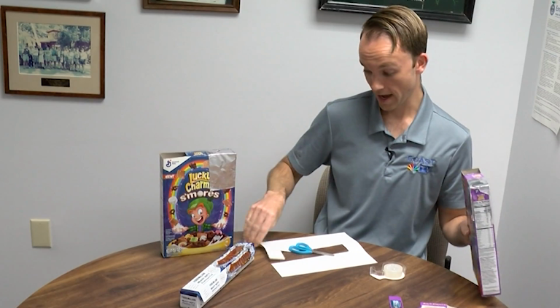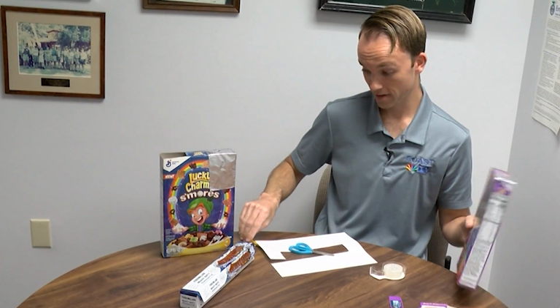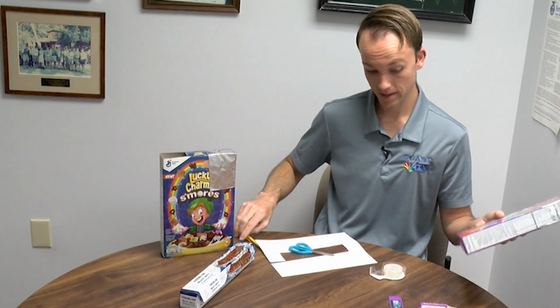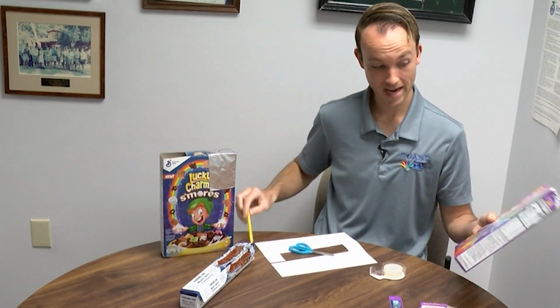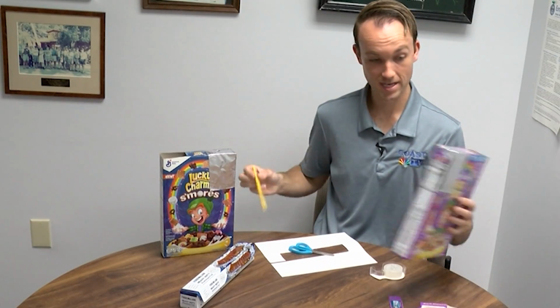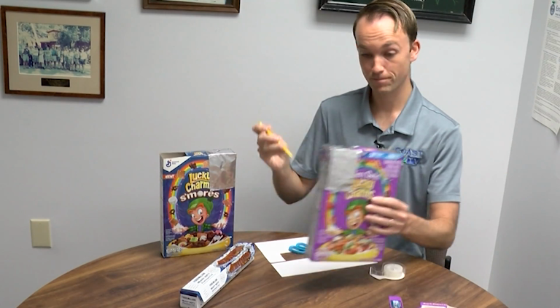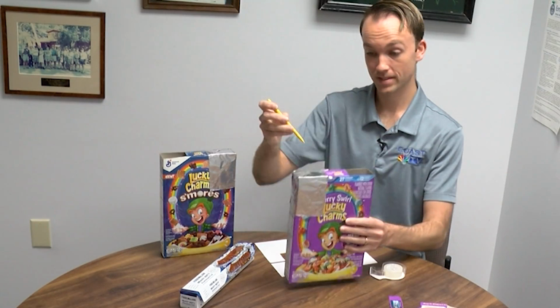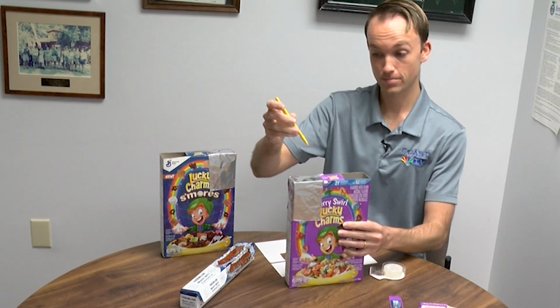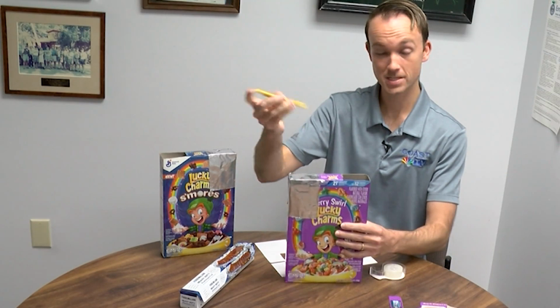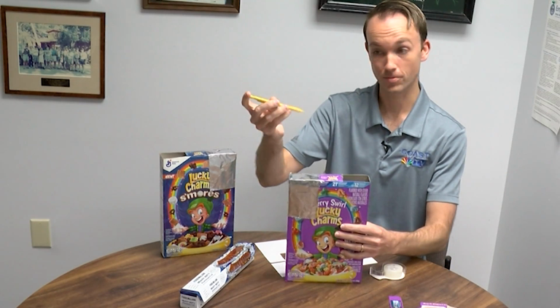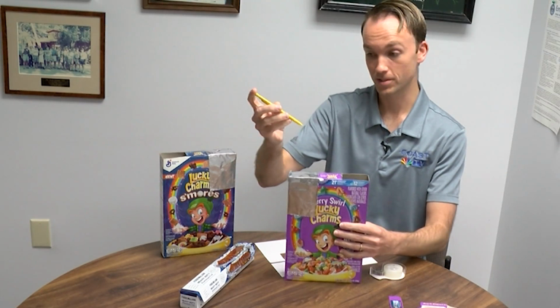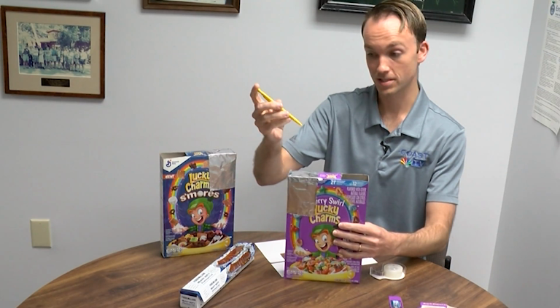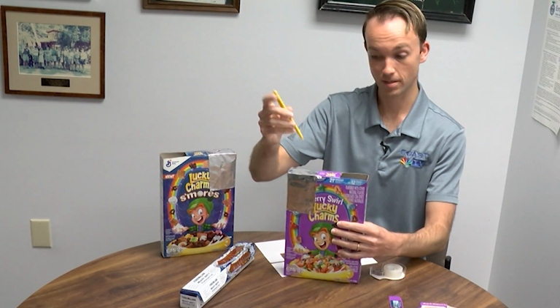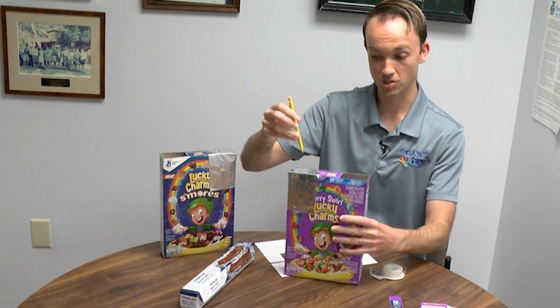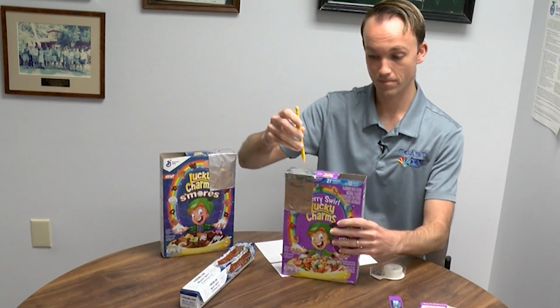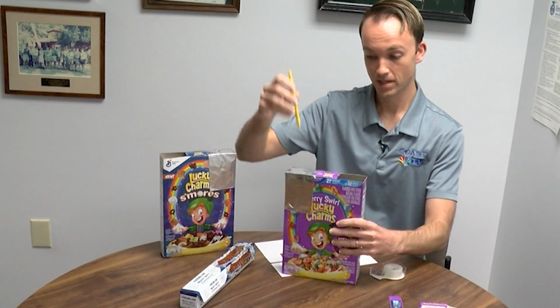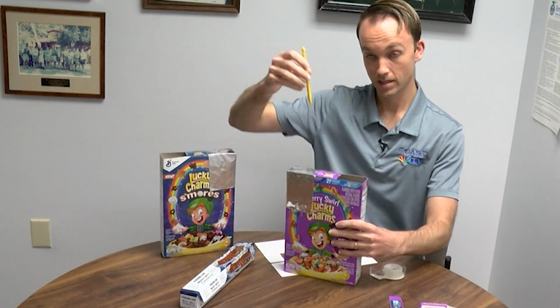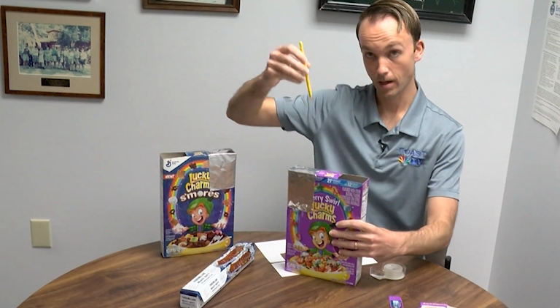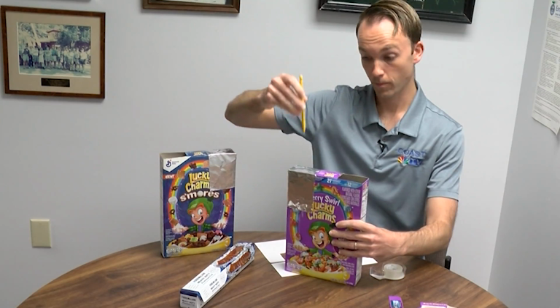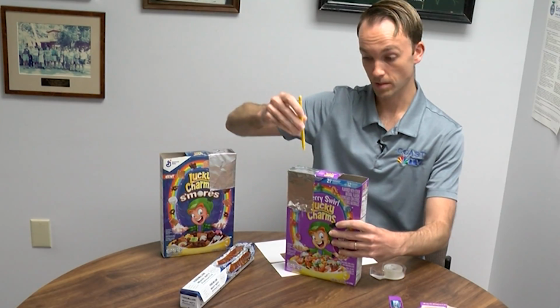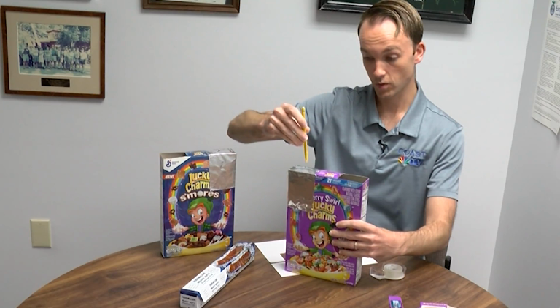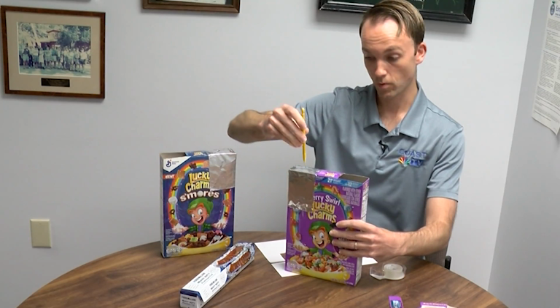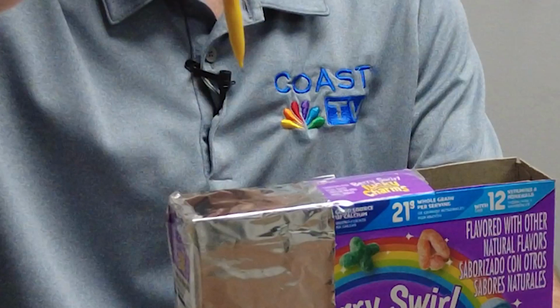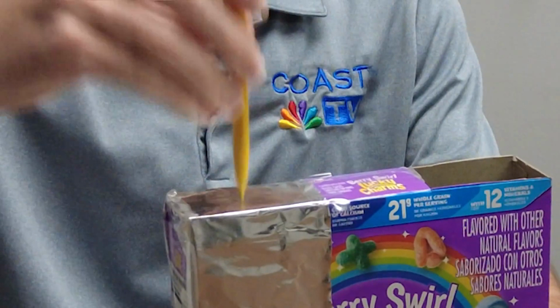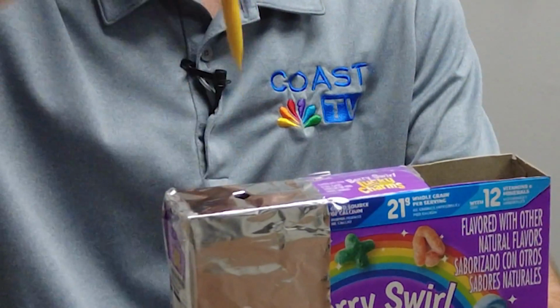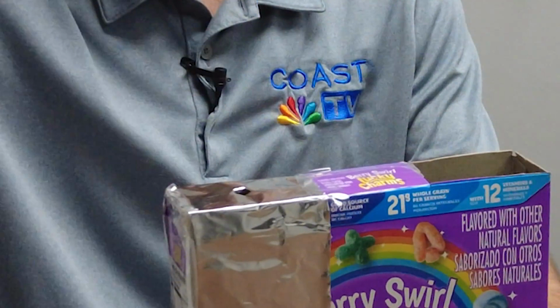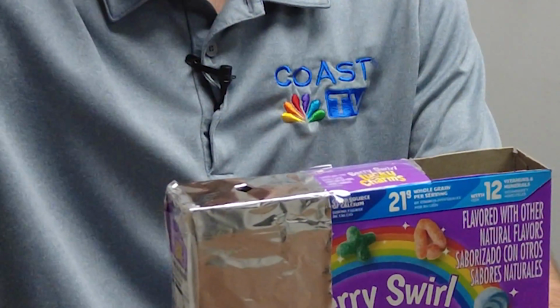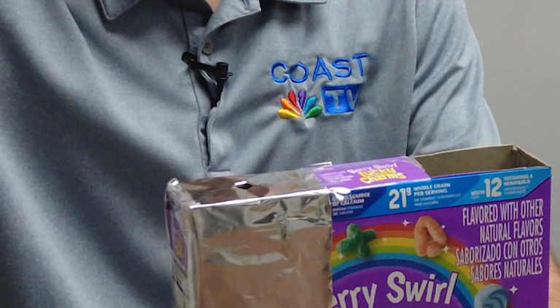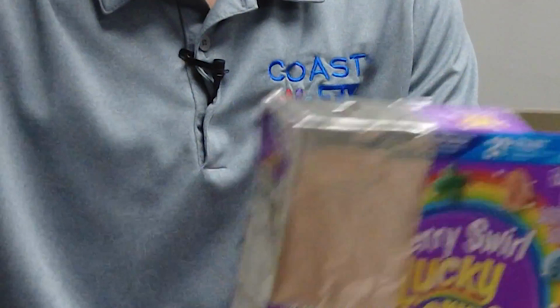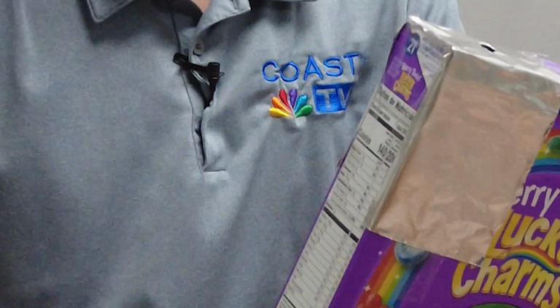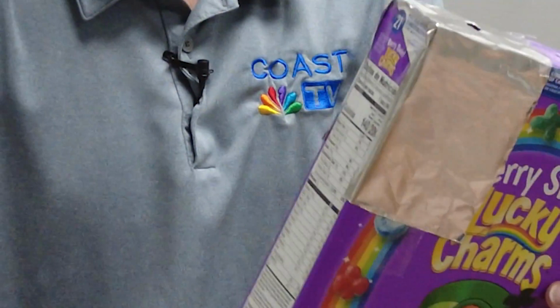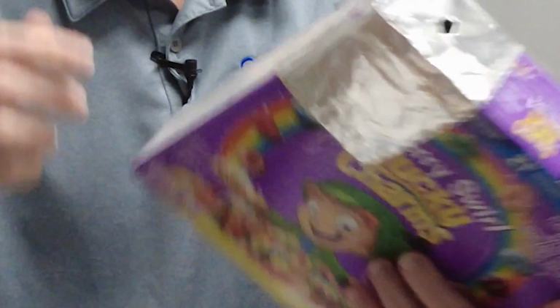Now the last step is pretty simple. You just need something sharp, something with a point, and poke the hole into it.